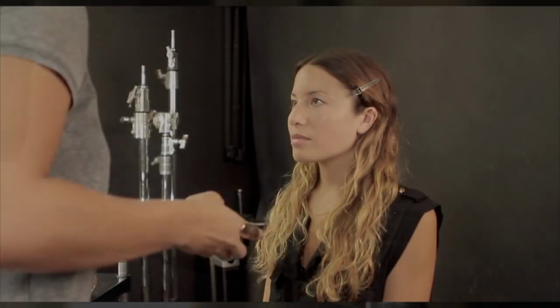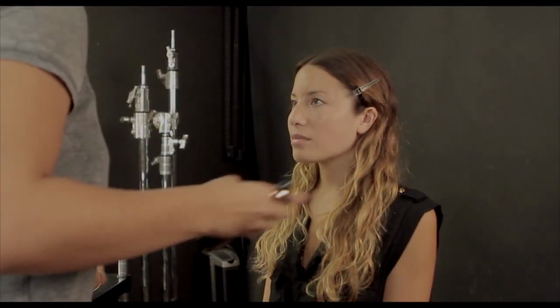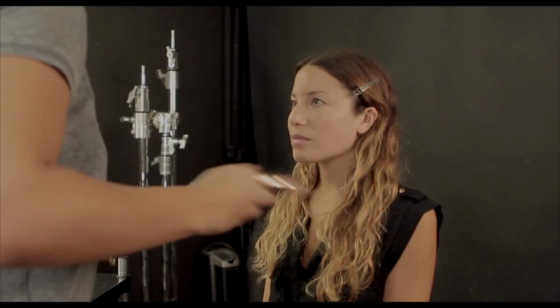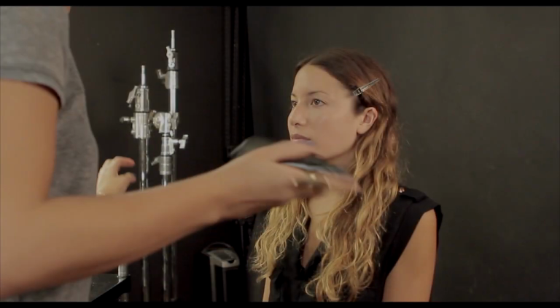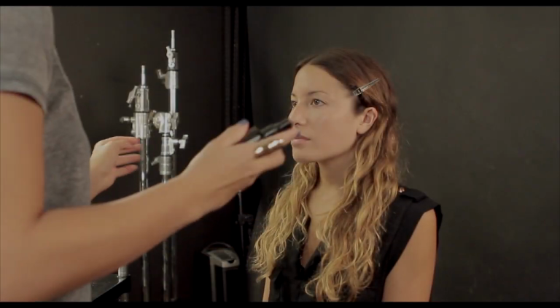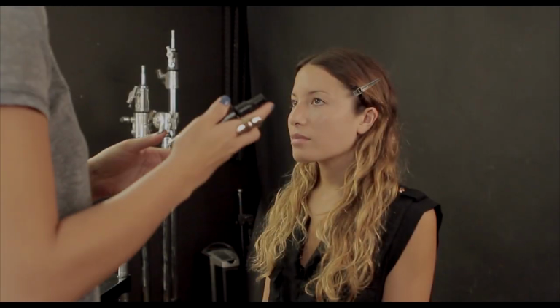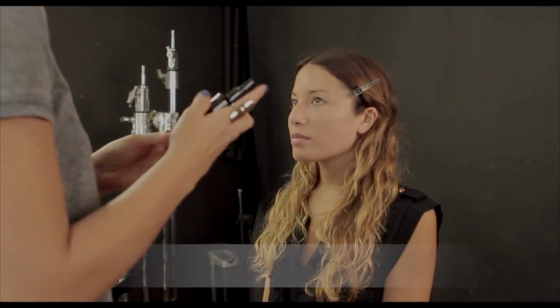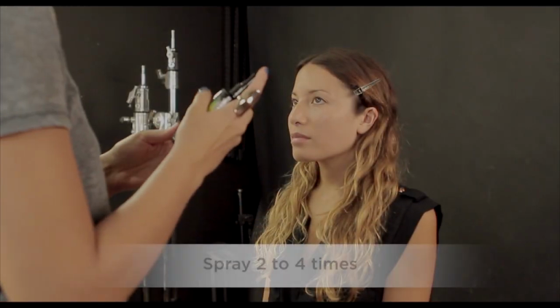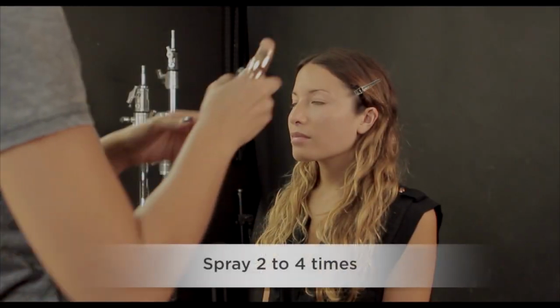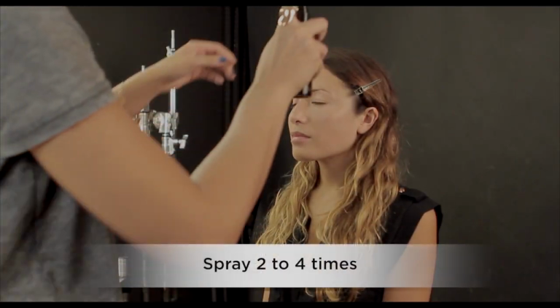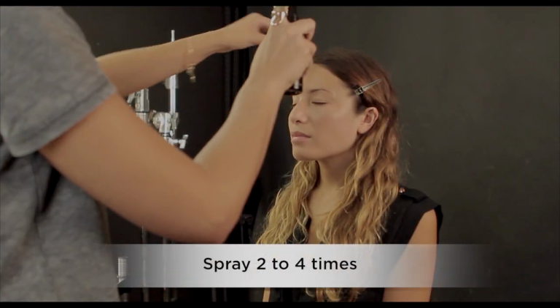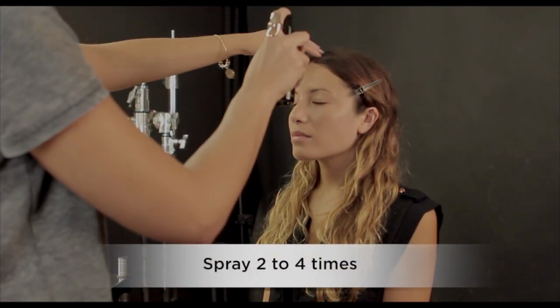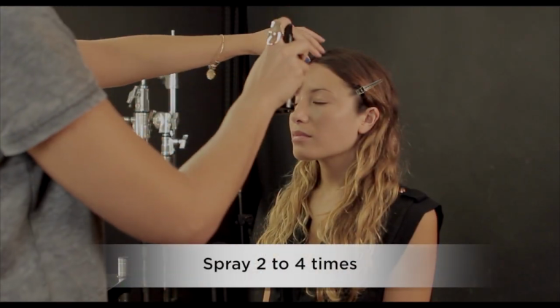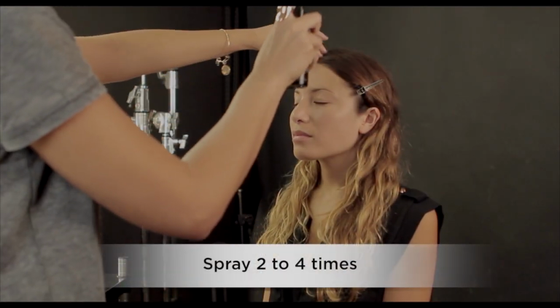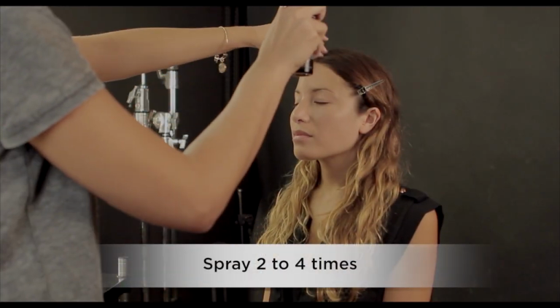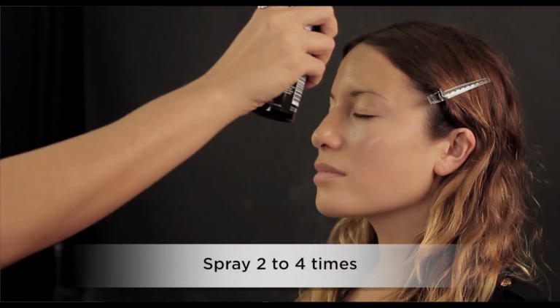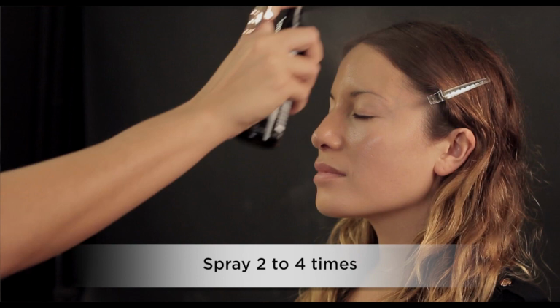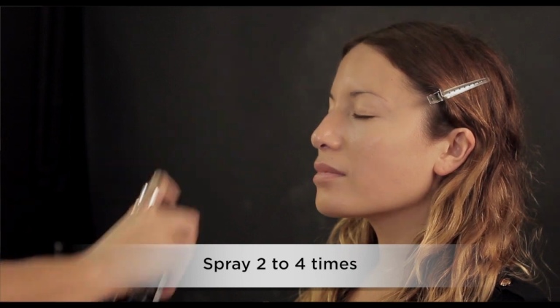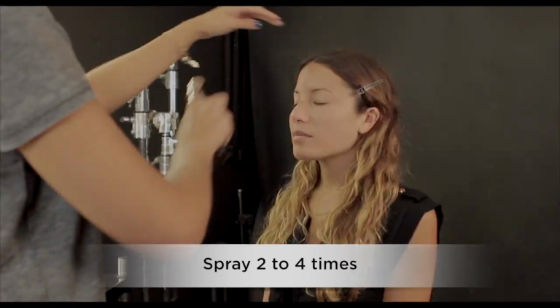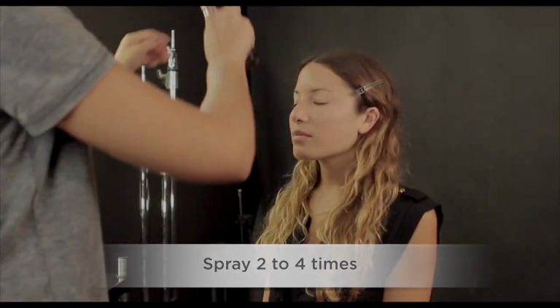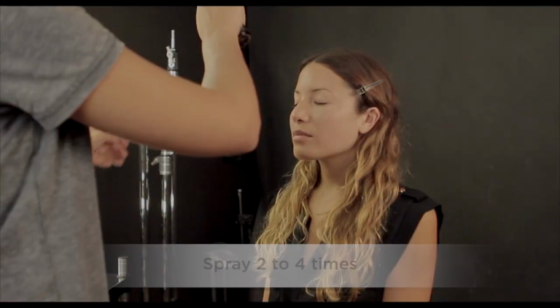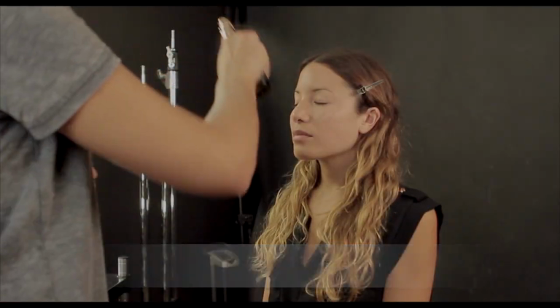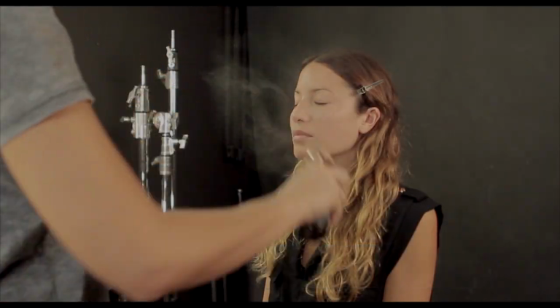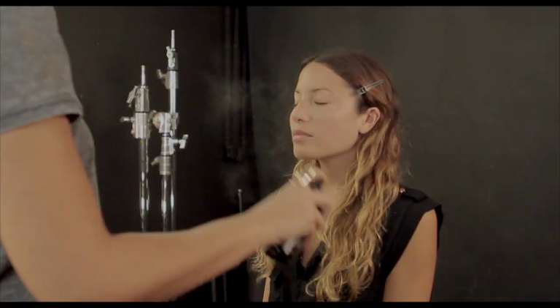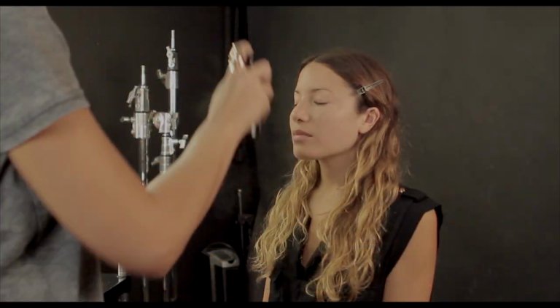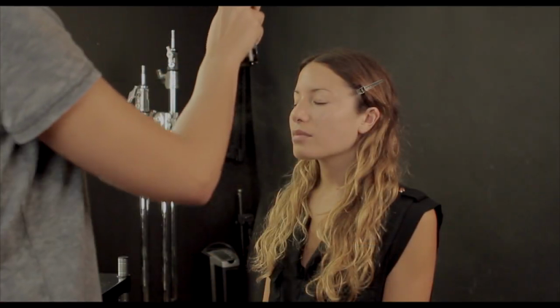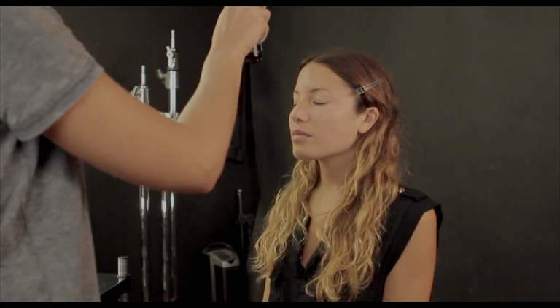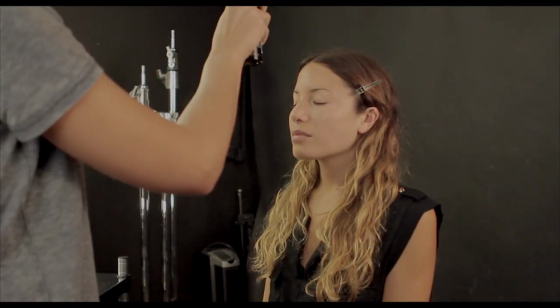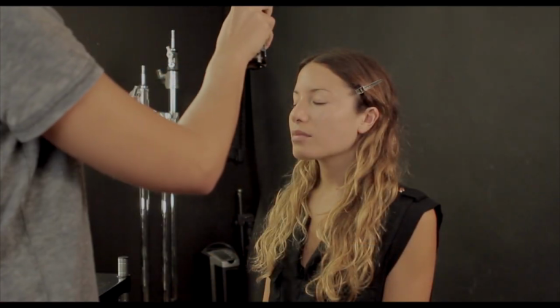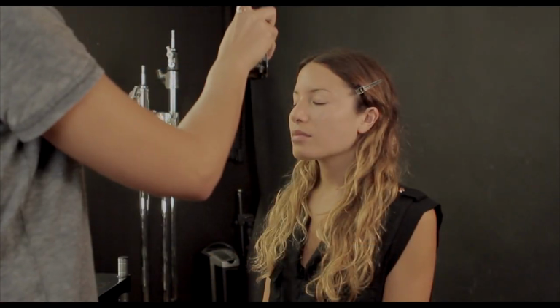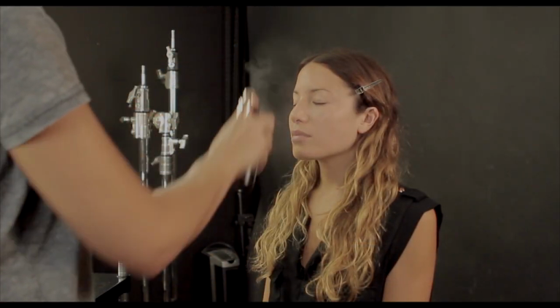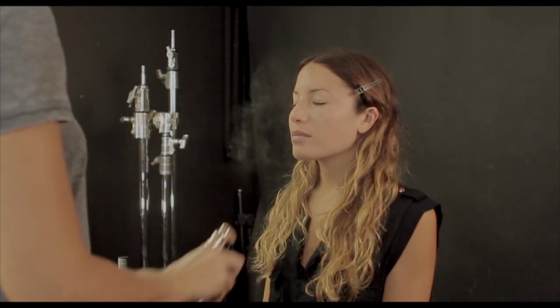To begin, shake well. Spray two to four times in an X and T formation onto fresh moisturized skin.